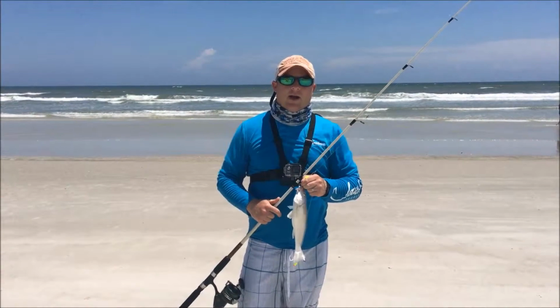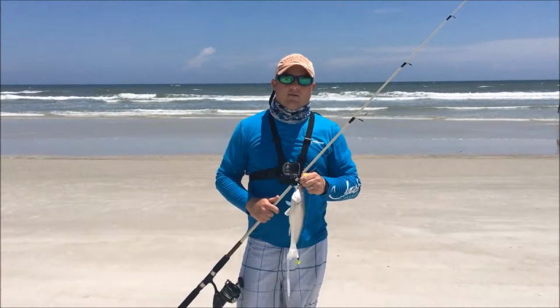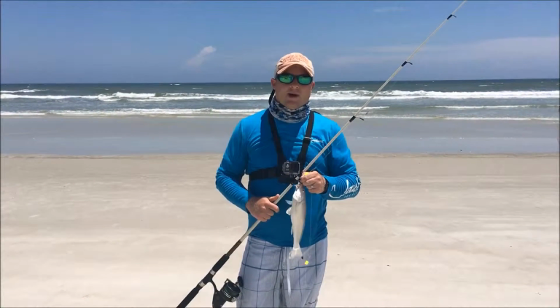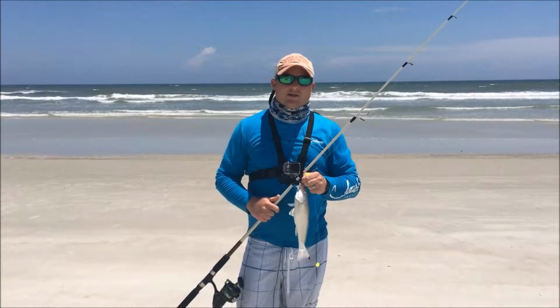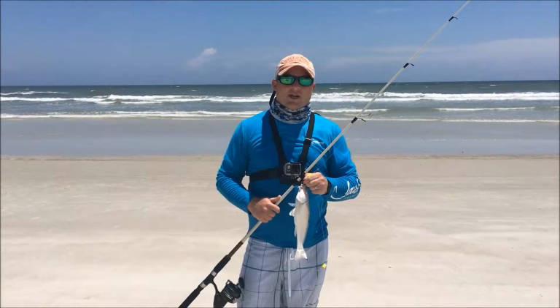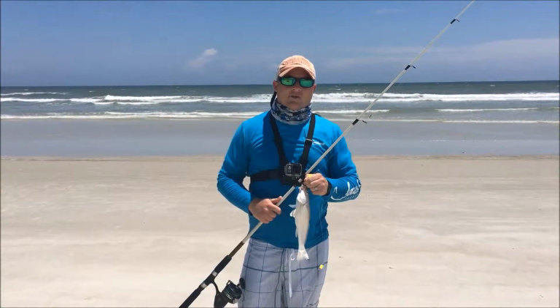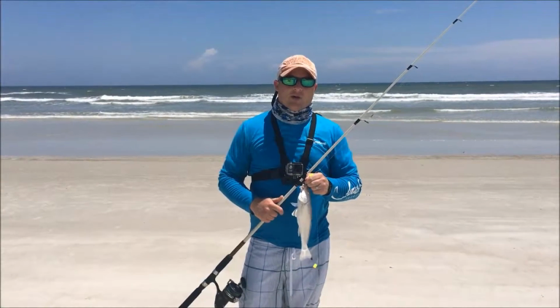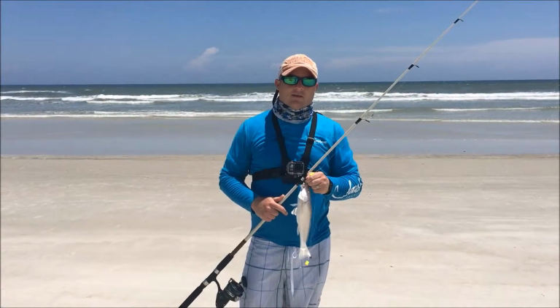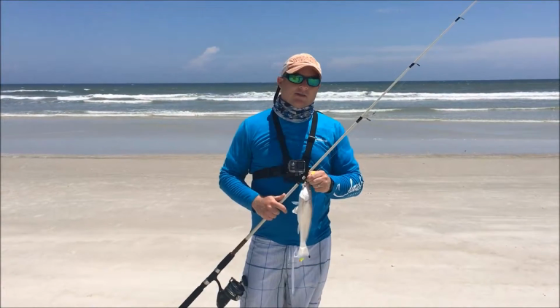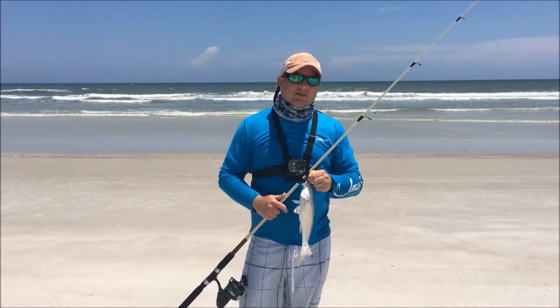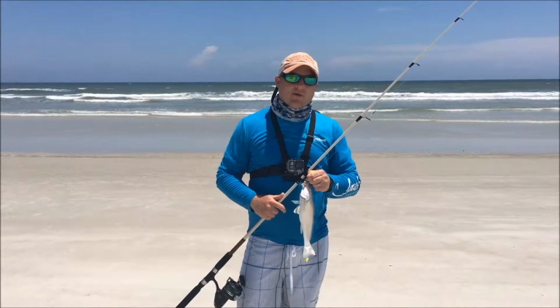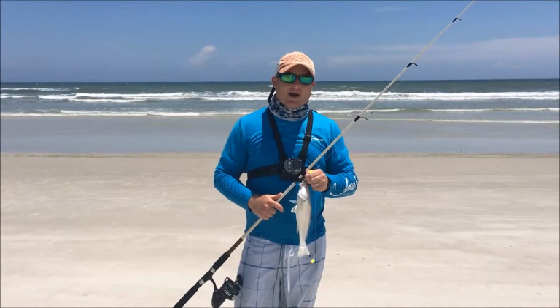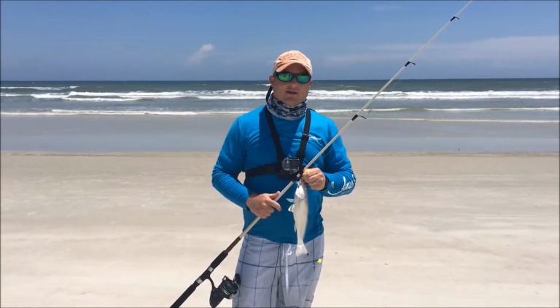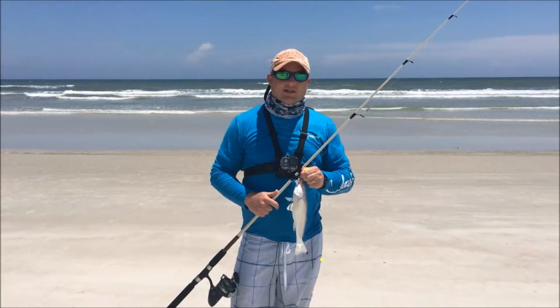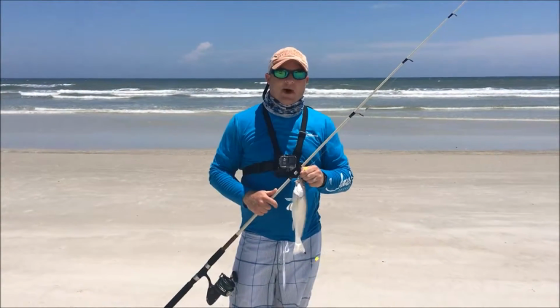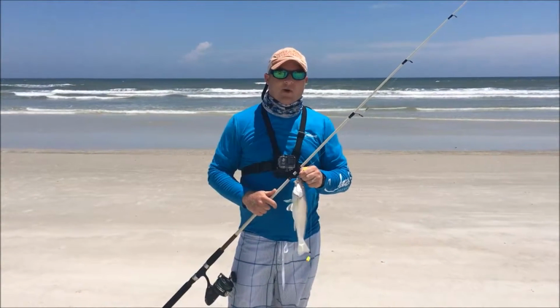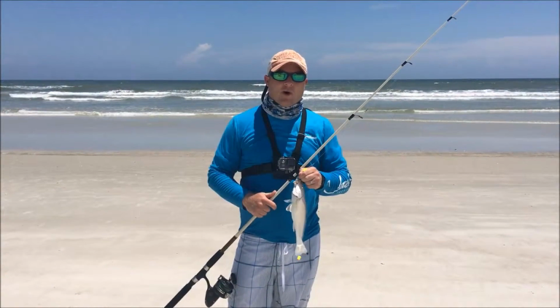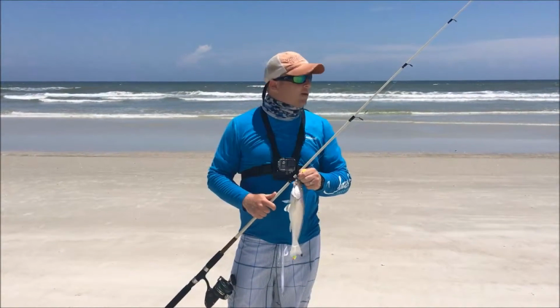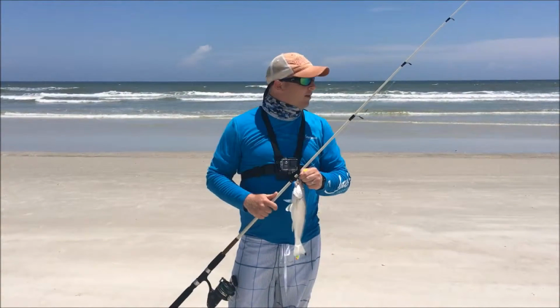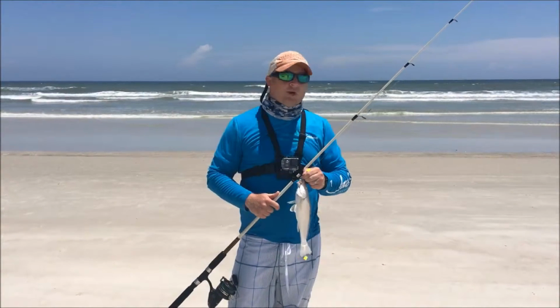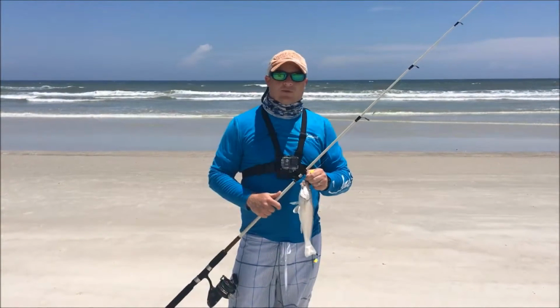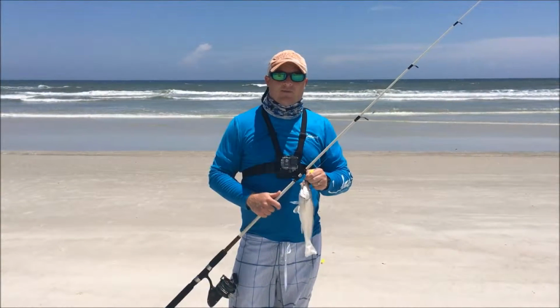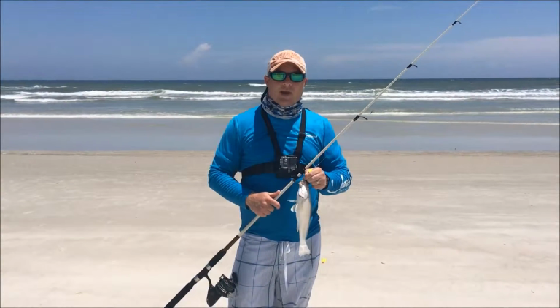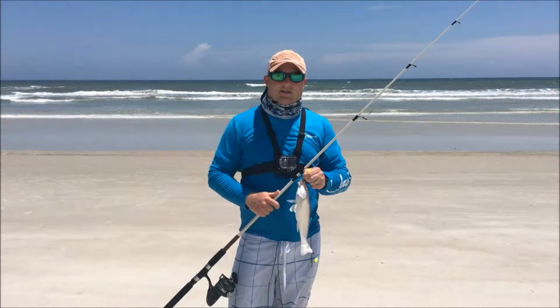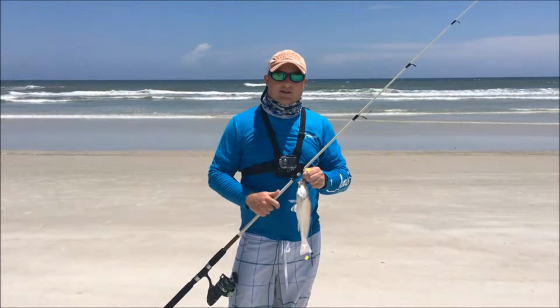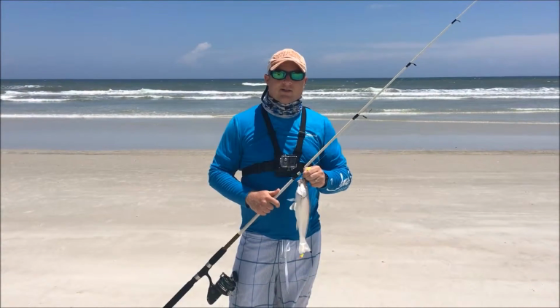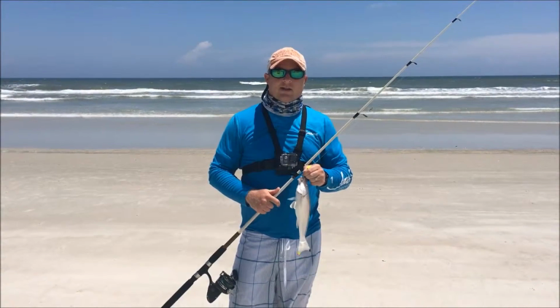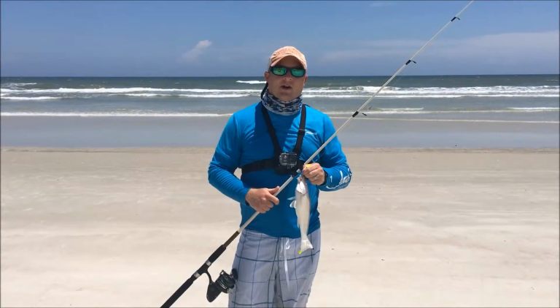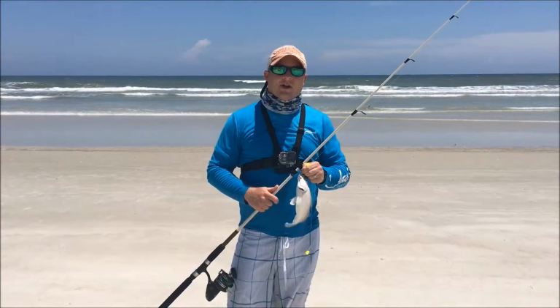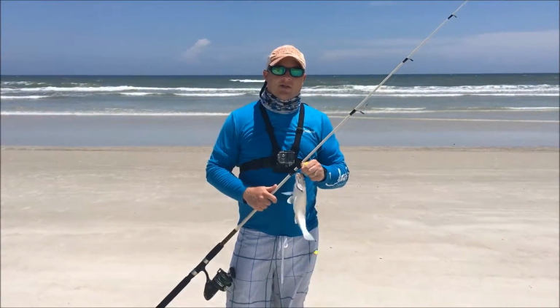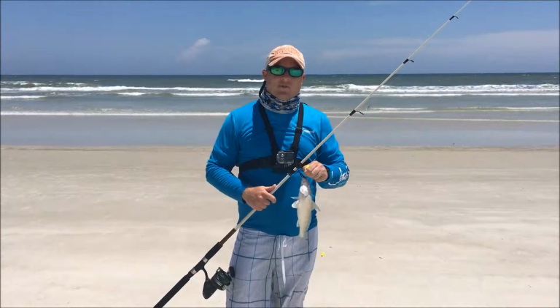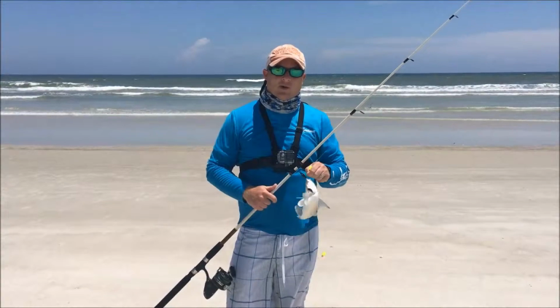Hey everybody, this is Andrew from Salt Belt. We're out here chasing Pompano, waiting for a beautiful drive-up access down here in Crescent Beach Ford.